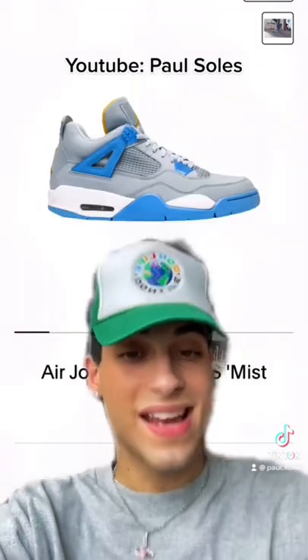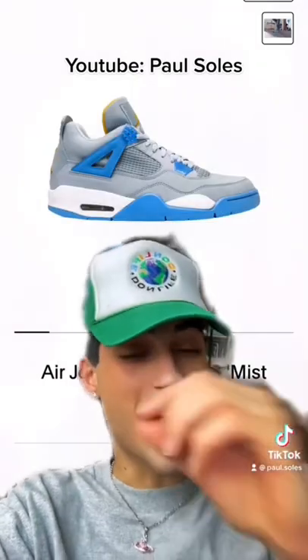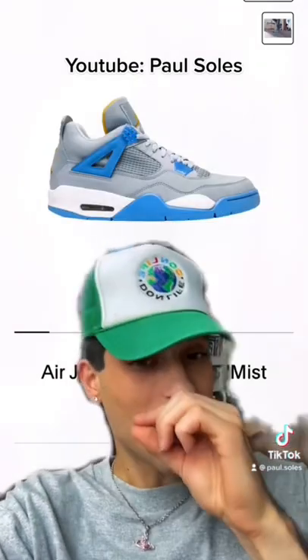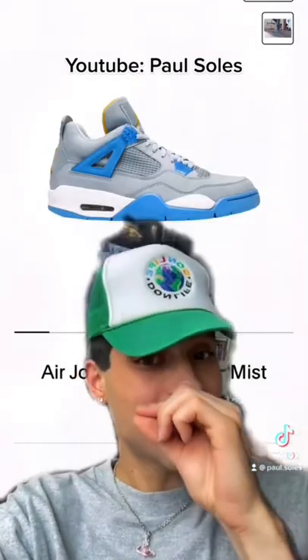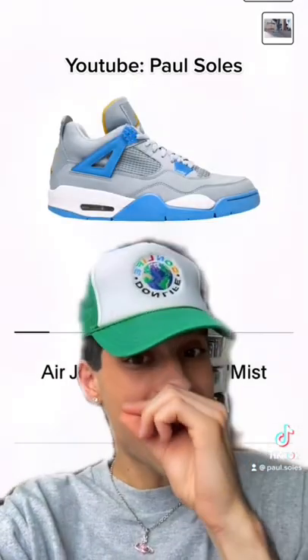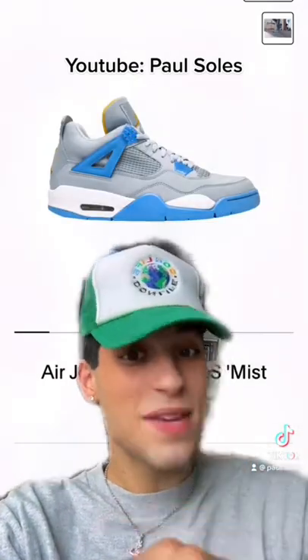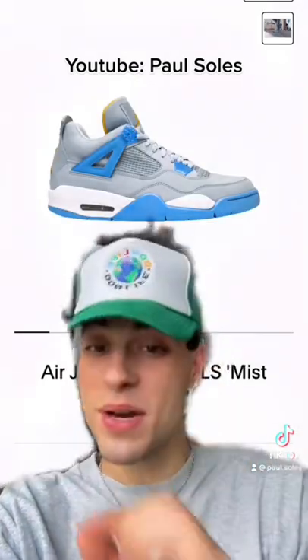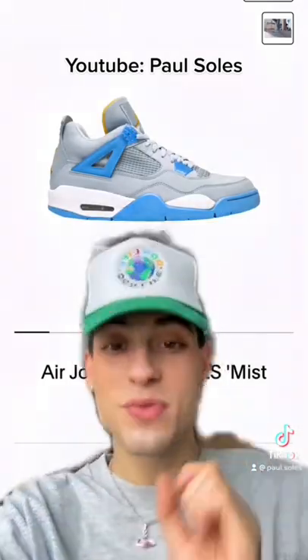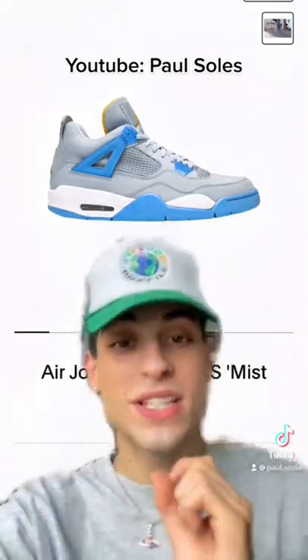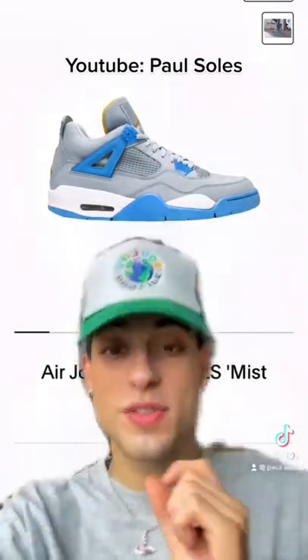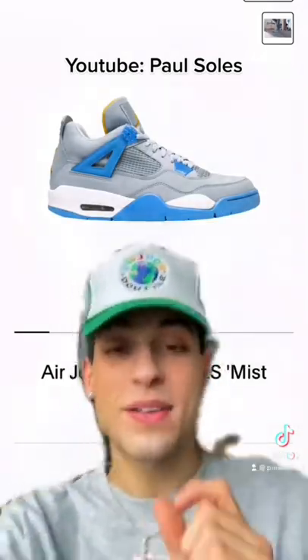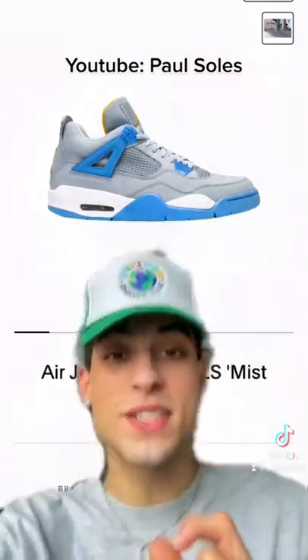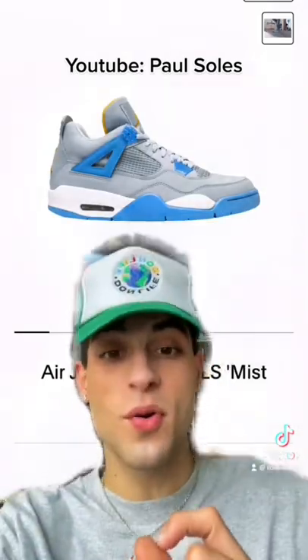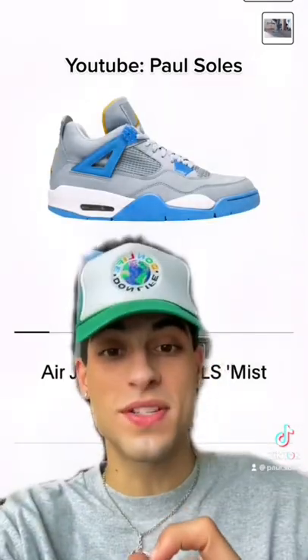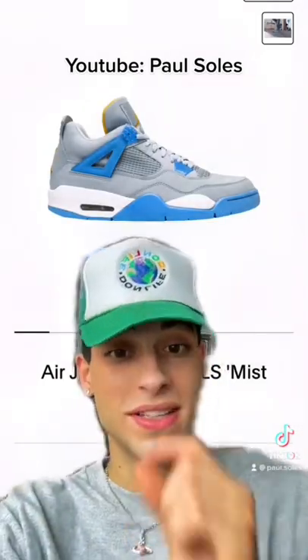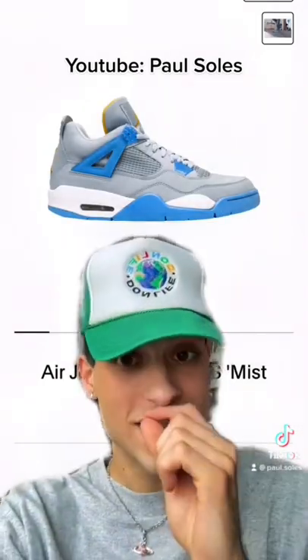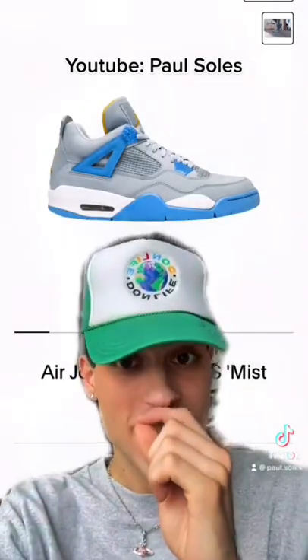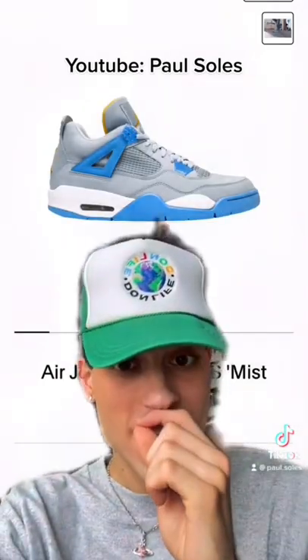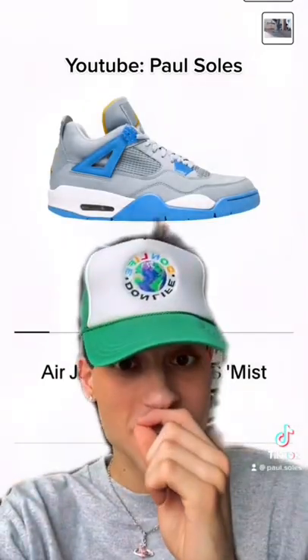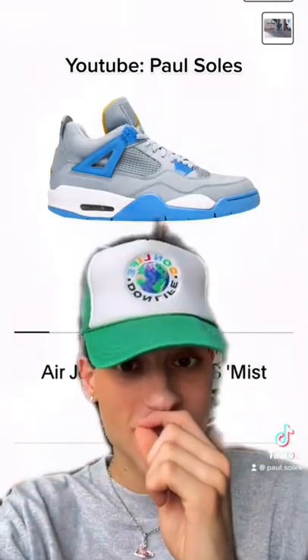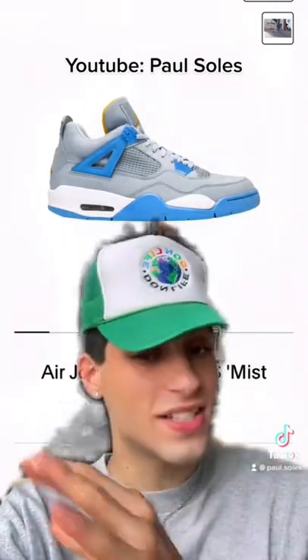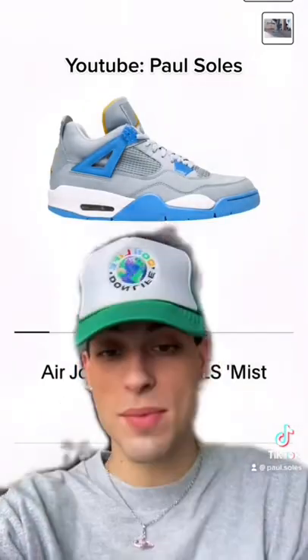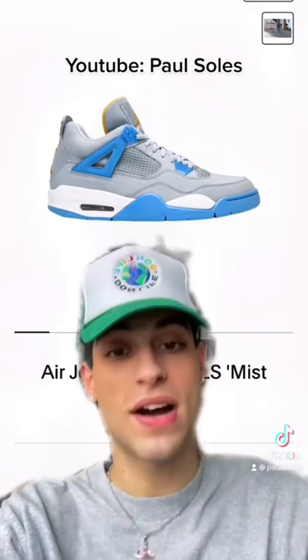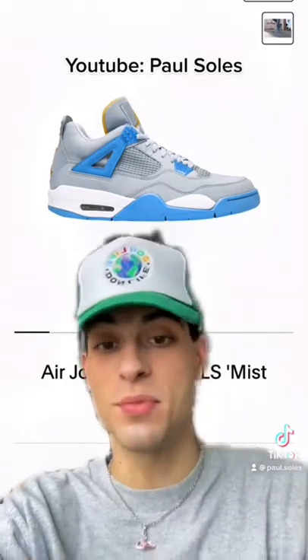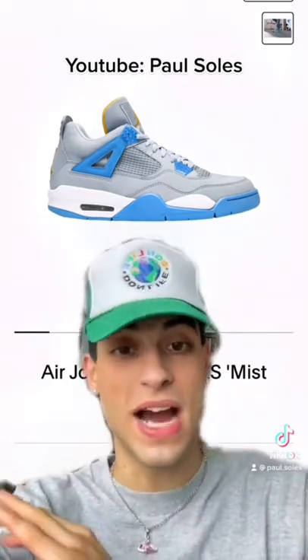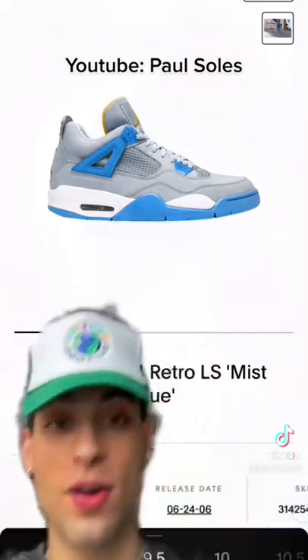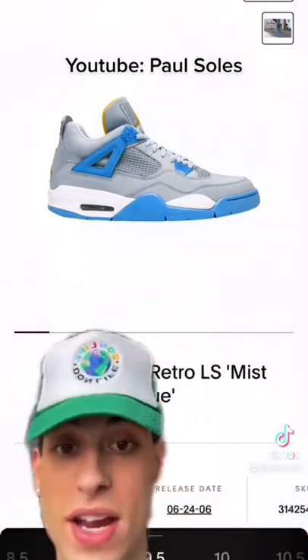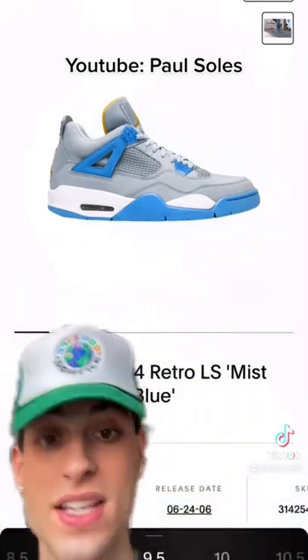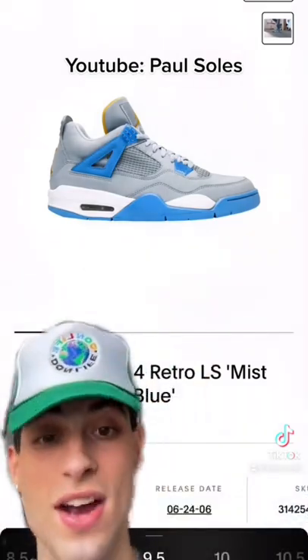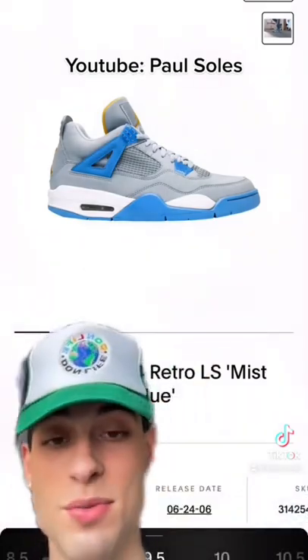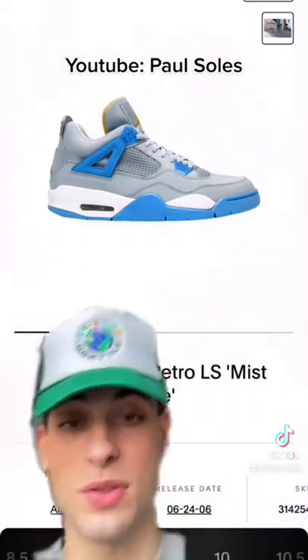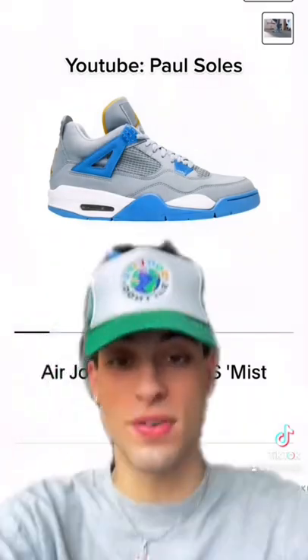I don't think anybody really knows about these fours, but these right here are top five for me. I don't care — these are absolutely fire.